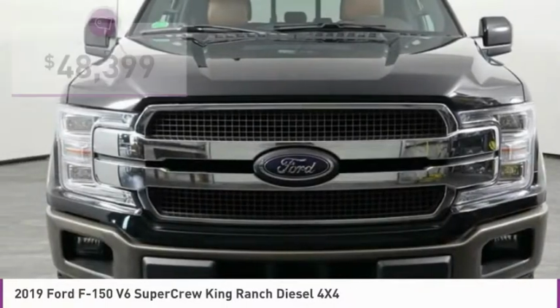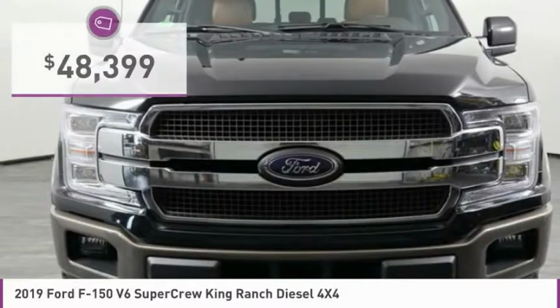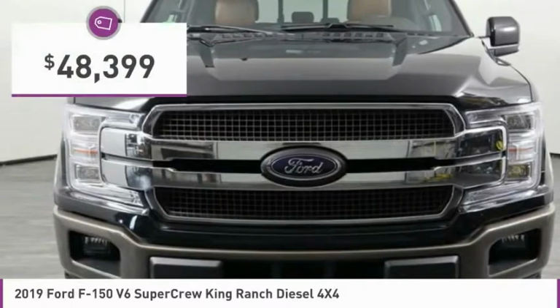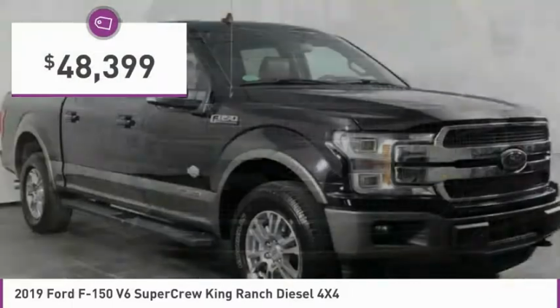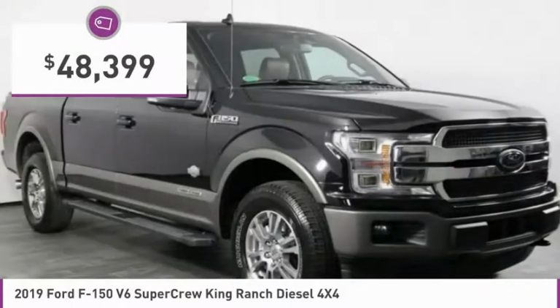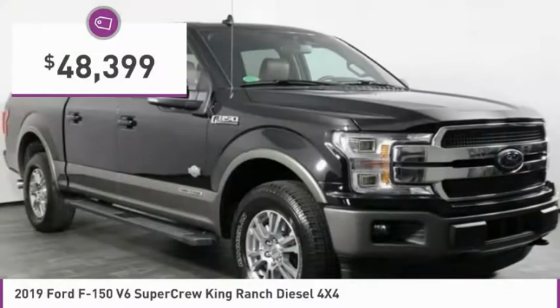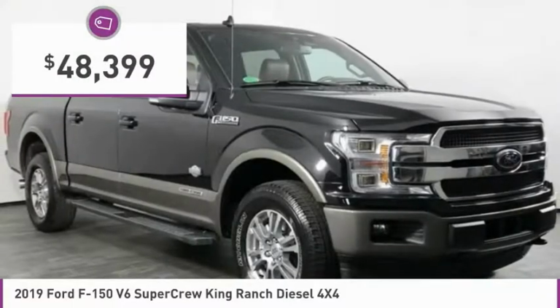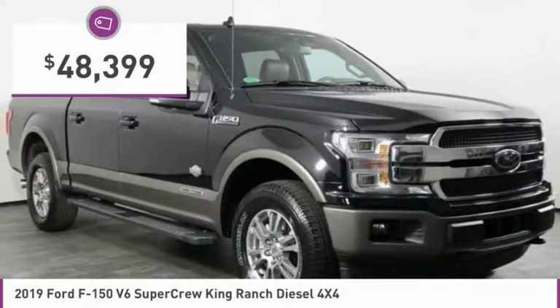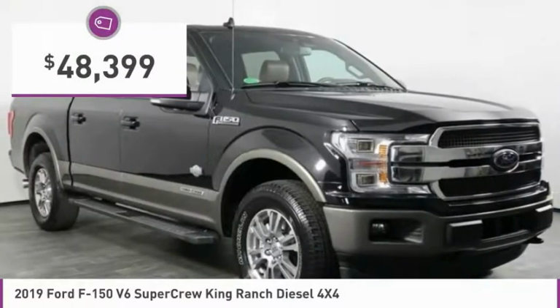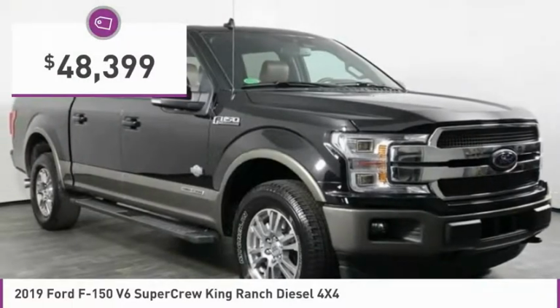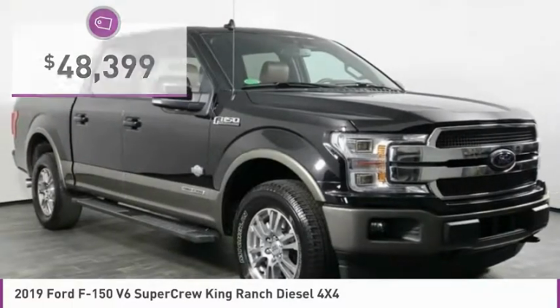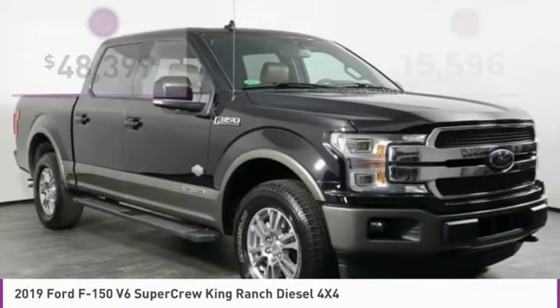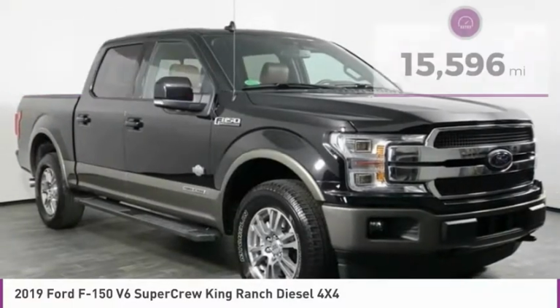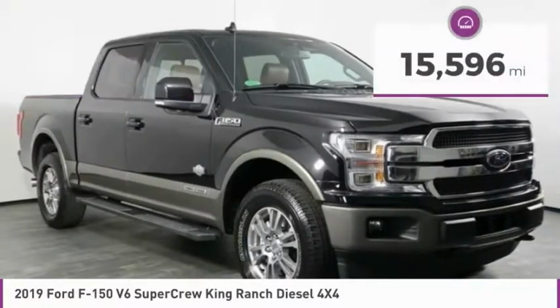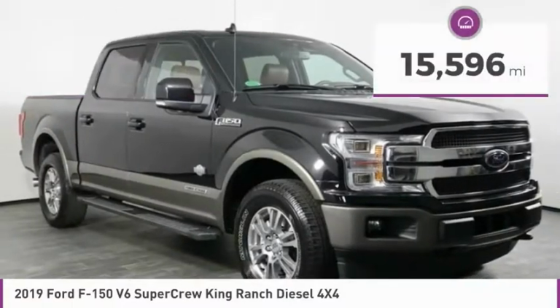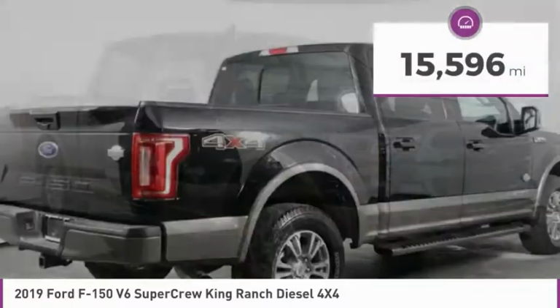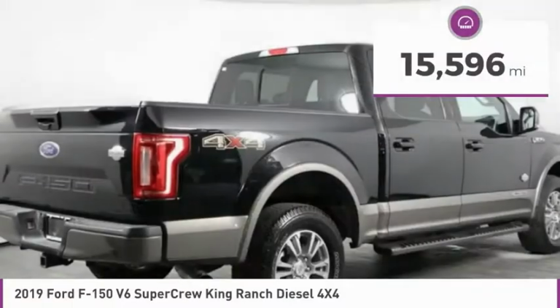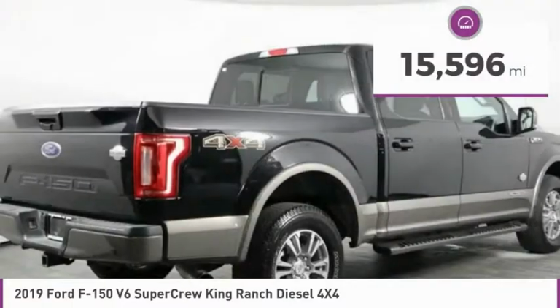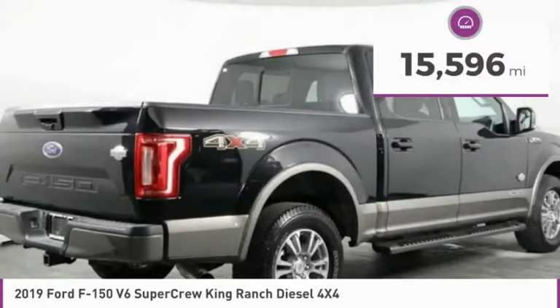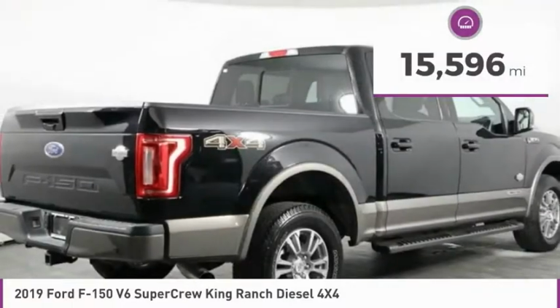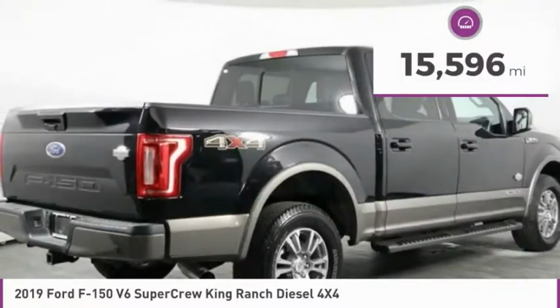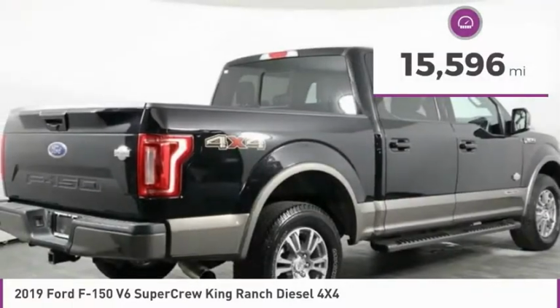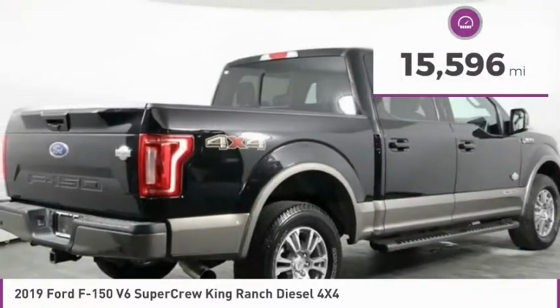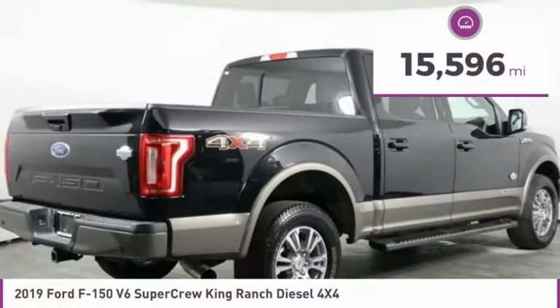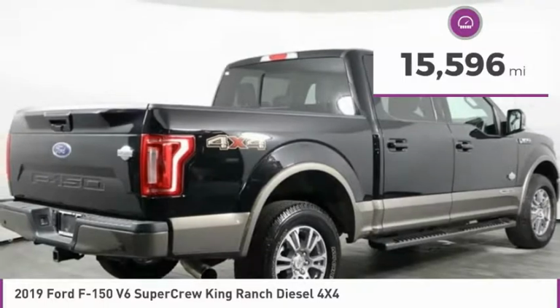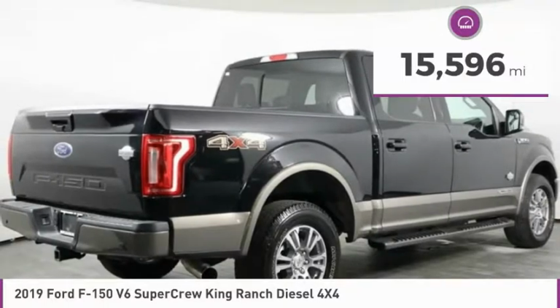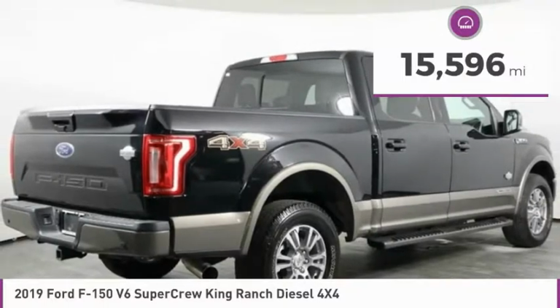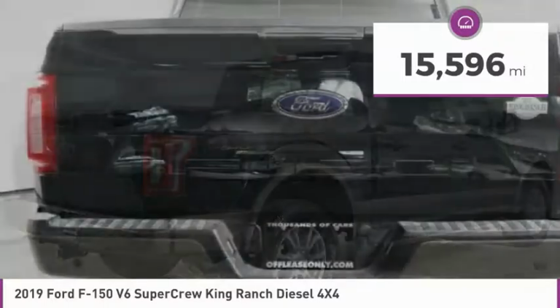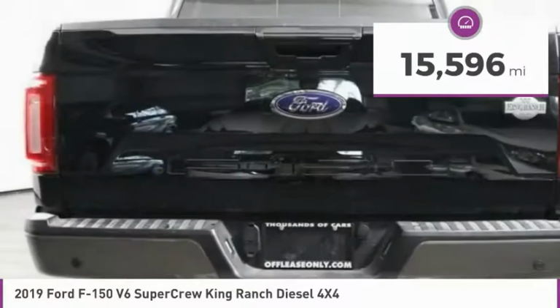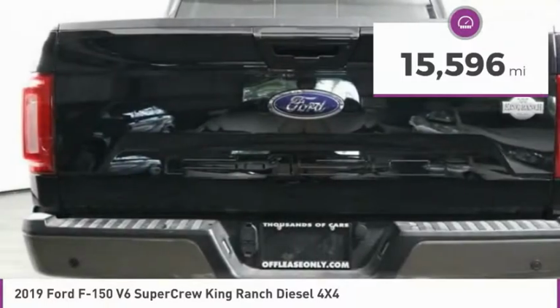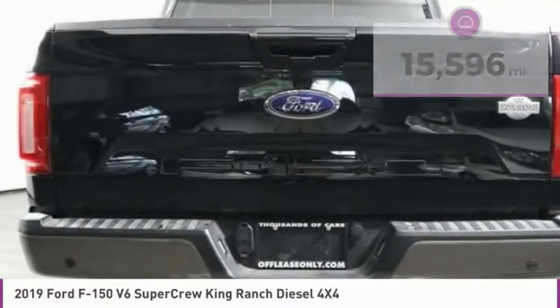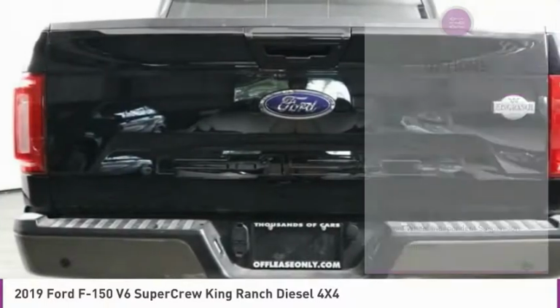It is priced below $50,000. This vehicle has less than 20,000 miles. Here are some of this vehicle's great options.